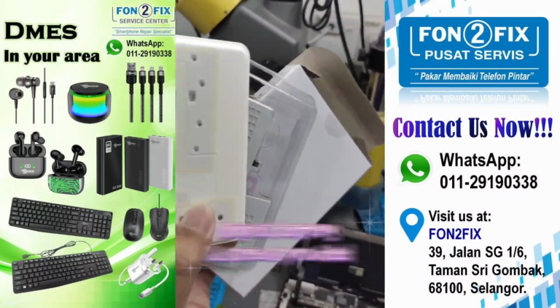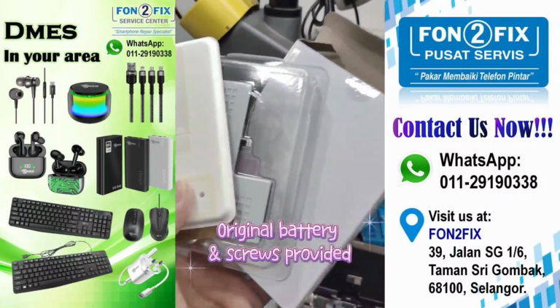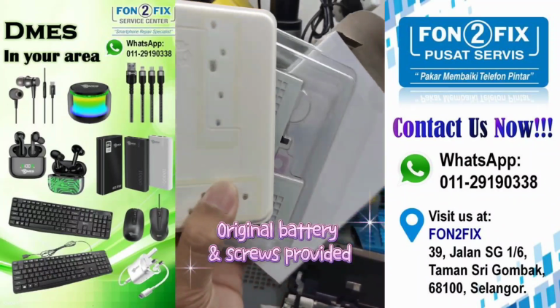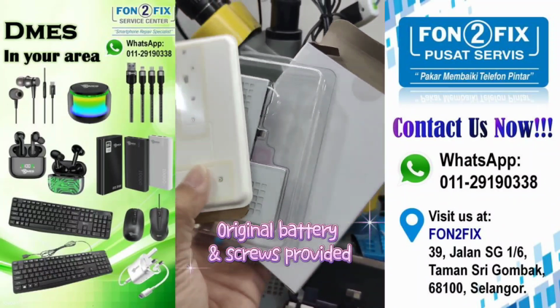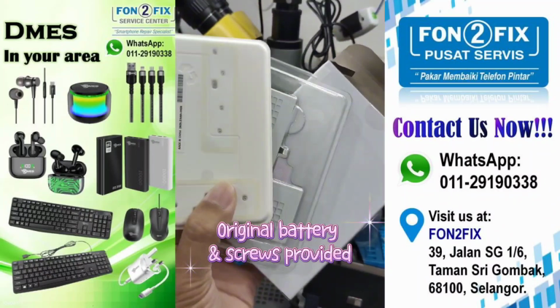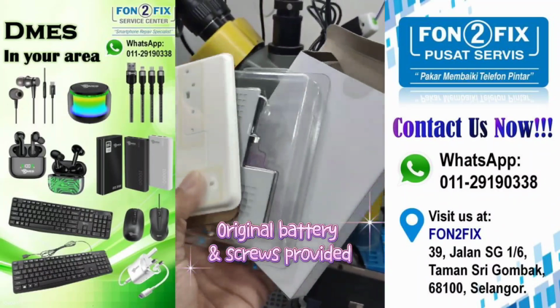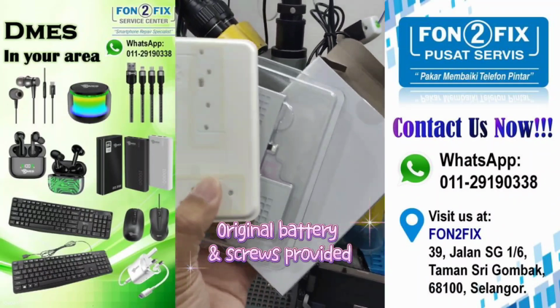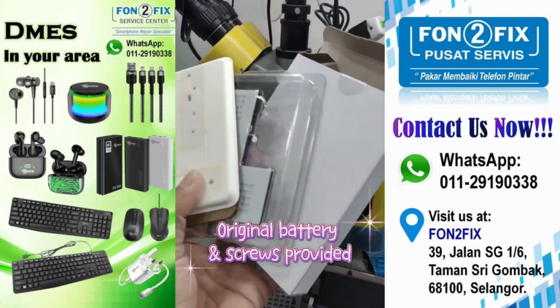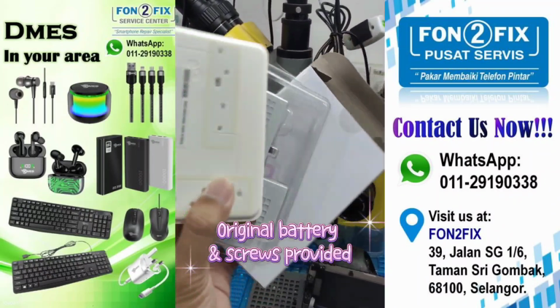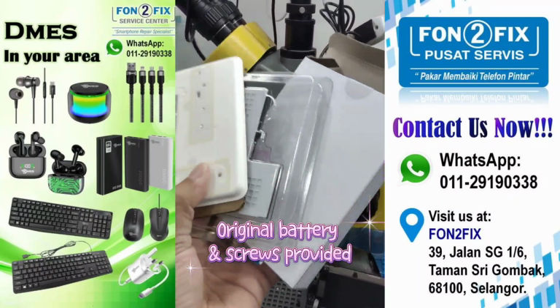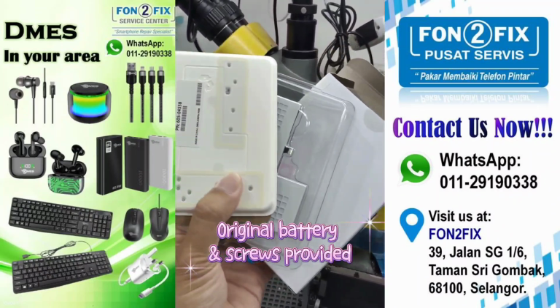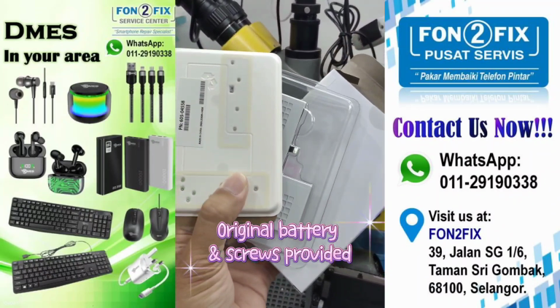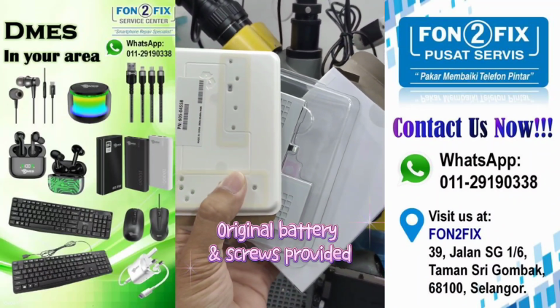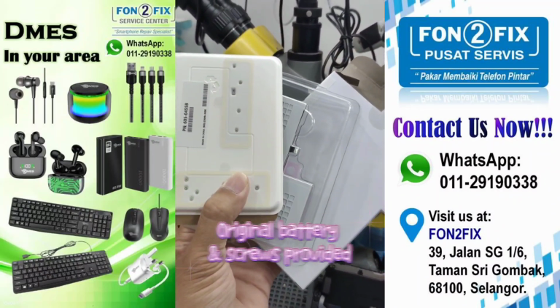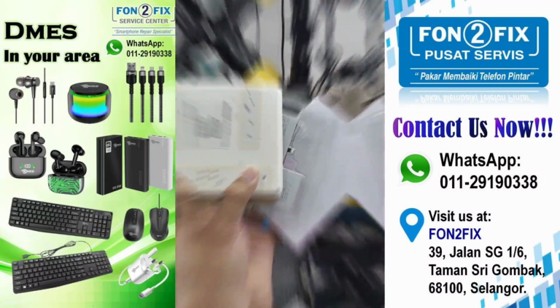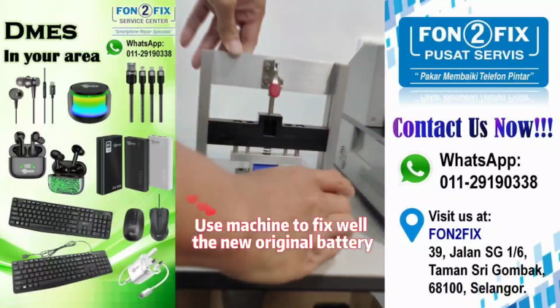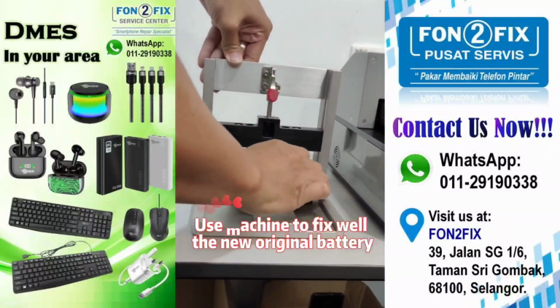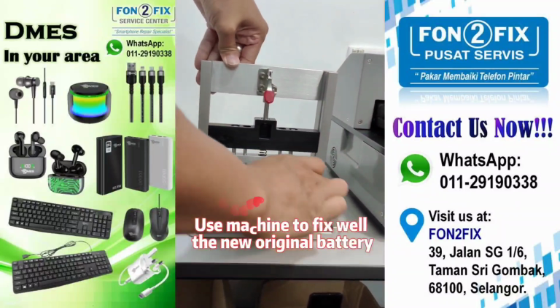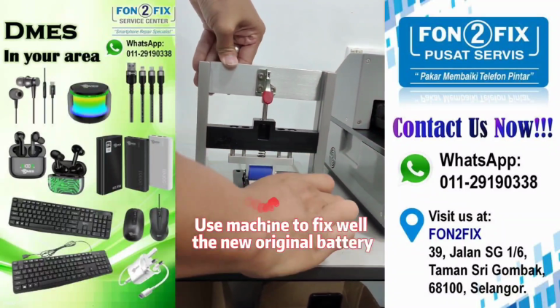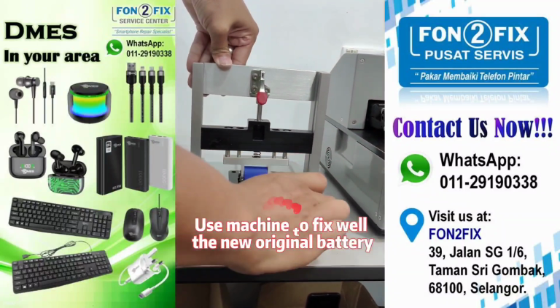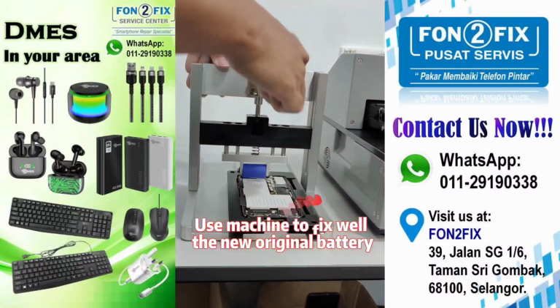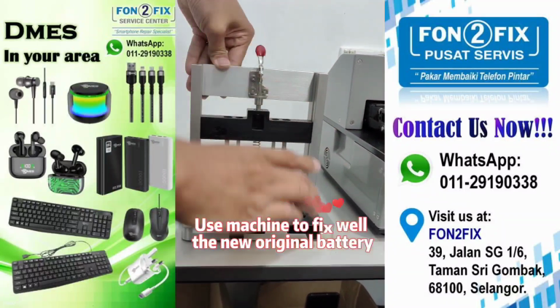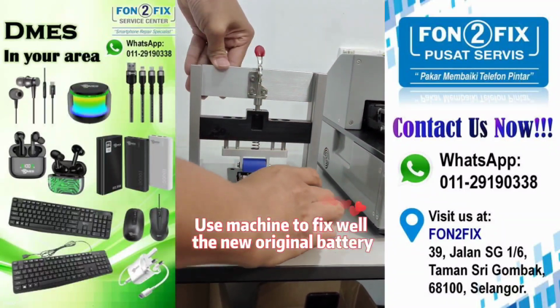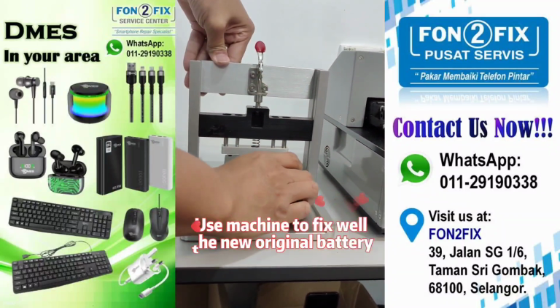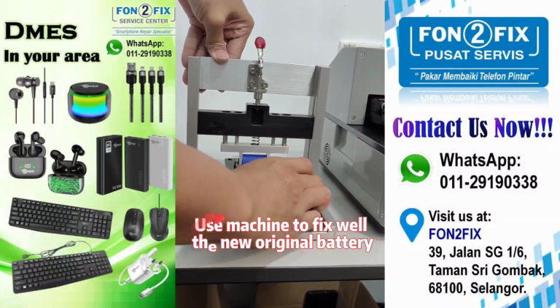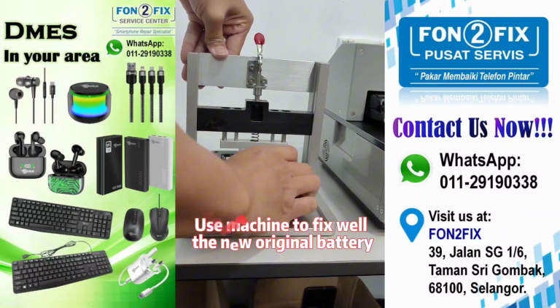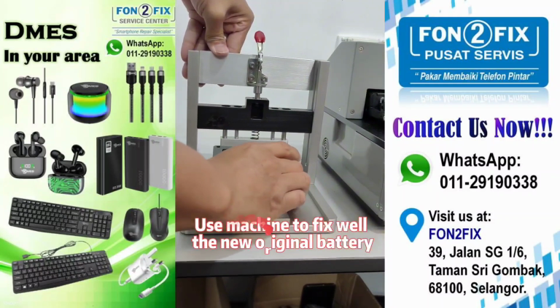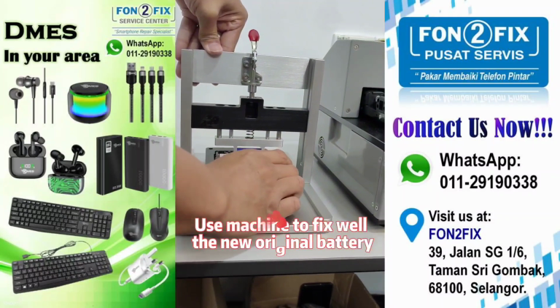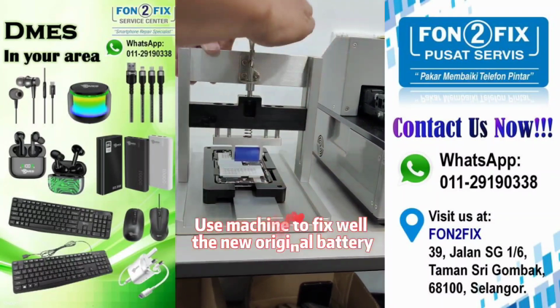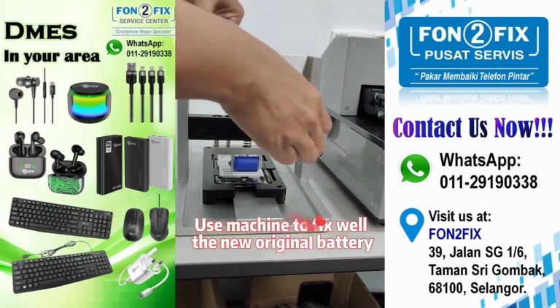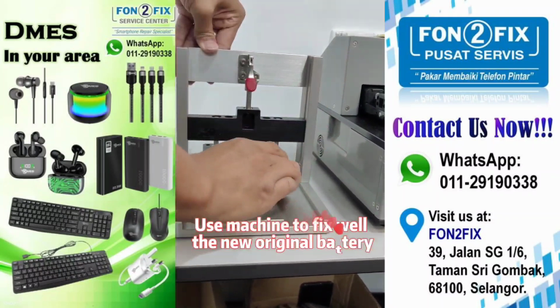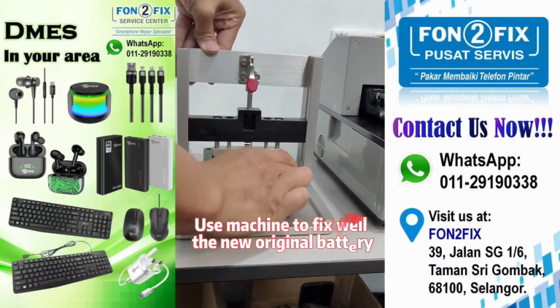Original battery and screws provided. Use machine to fix in the new original battery.